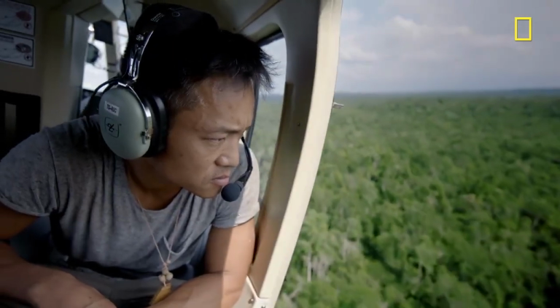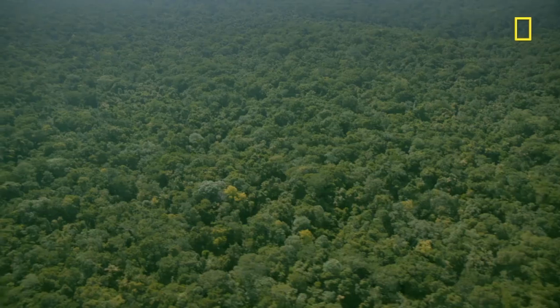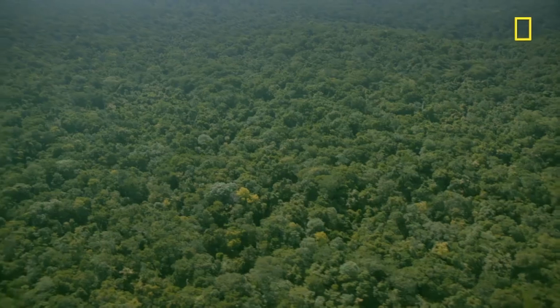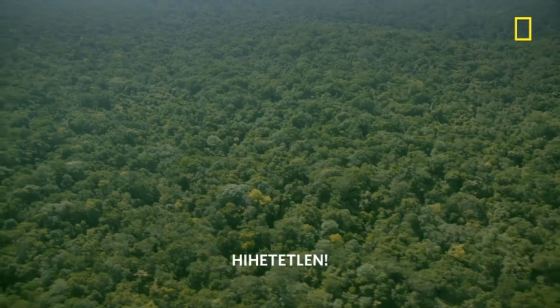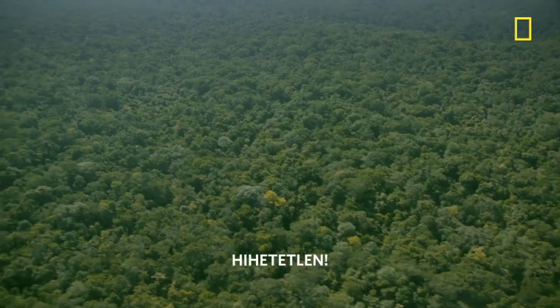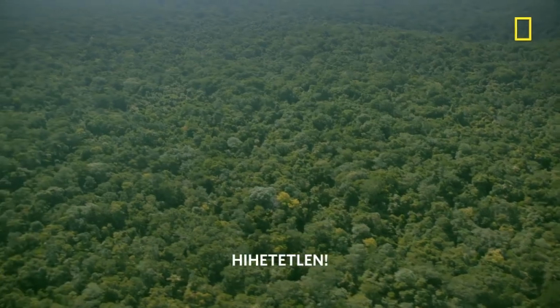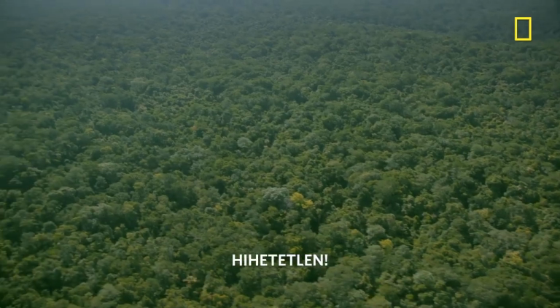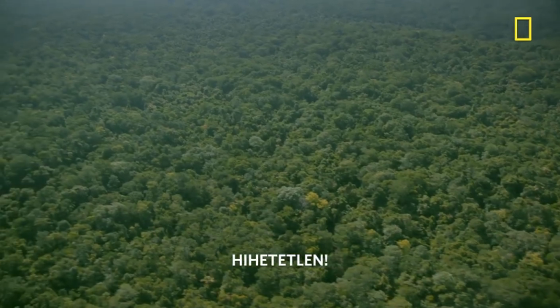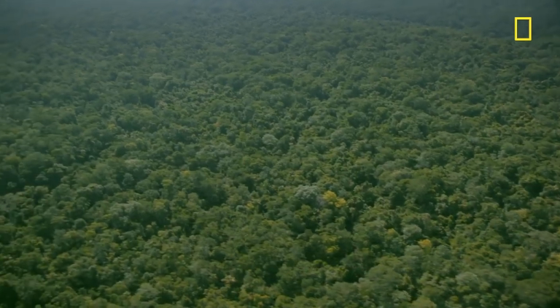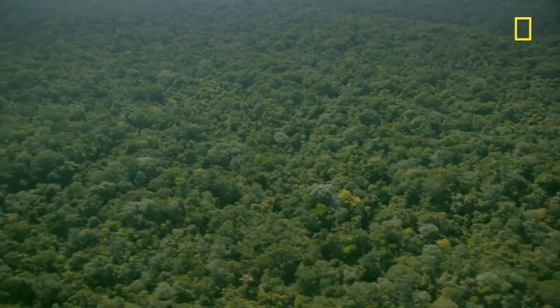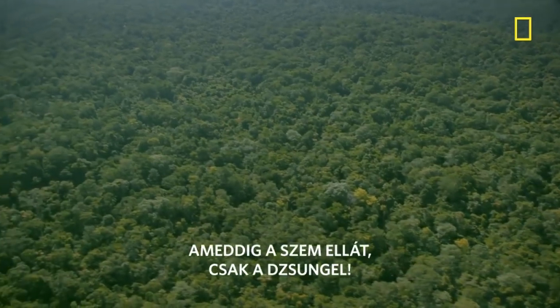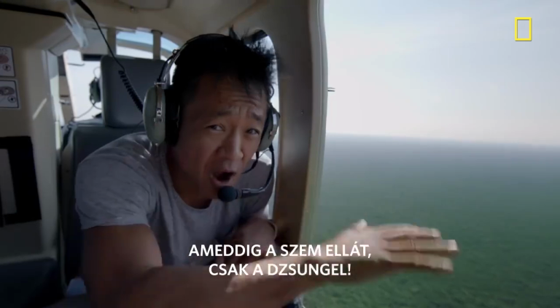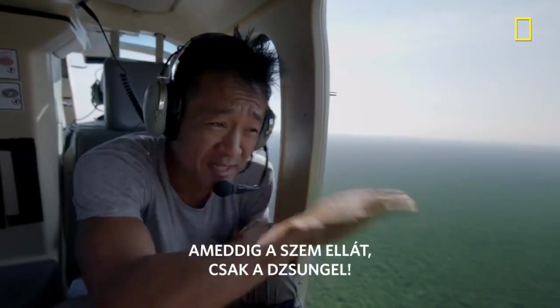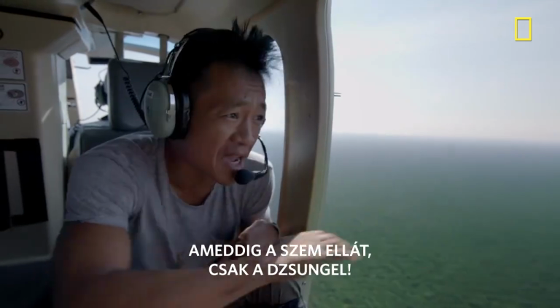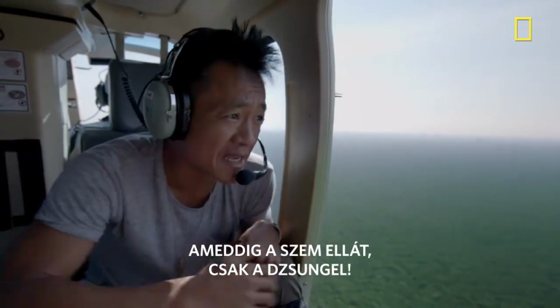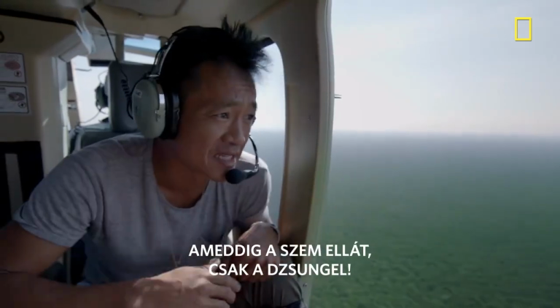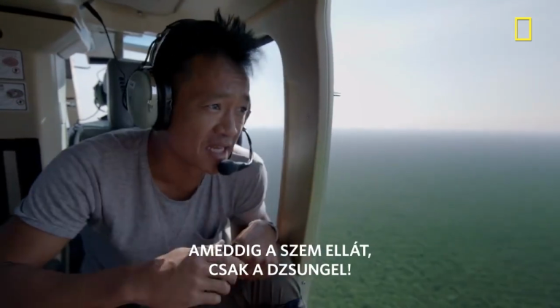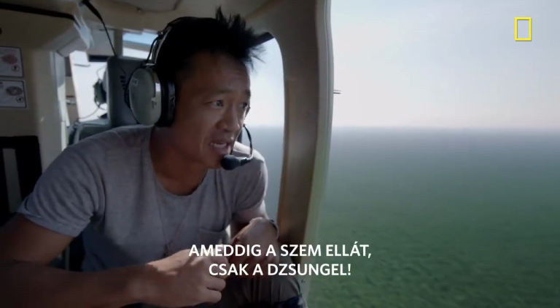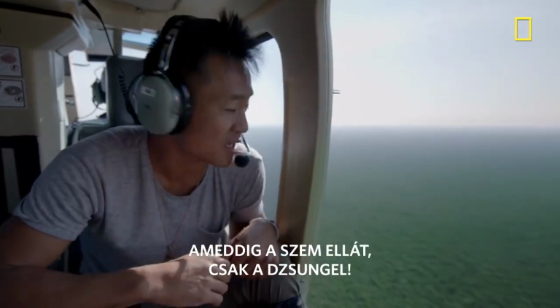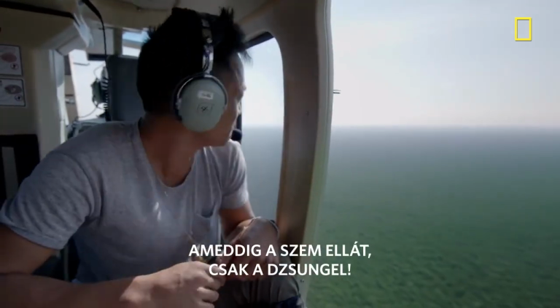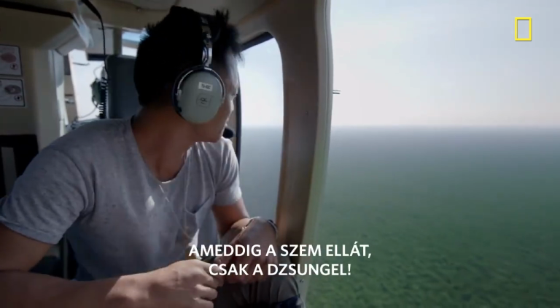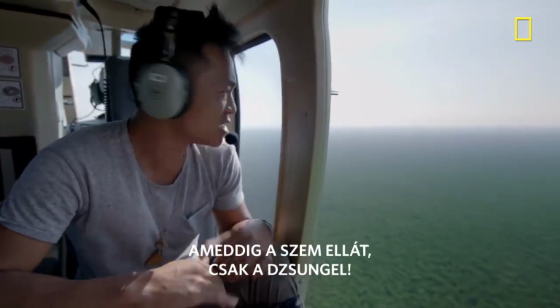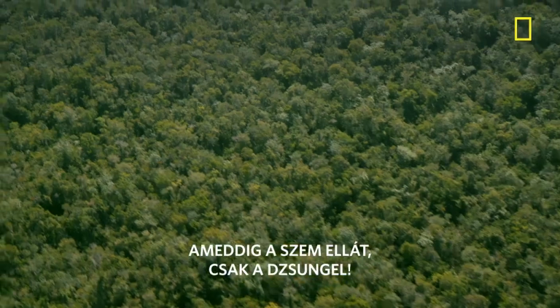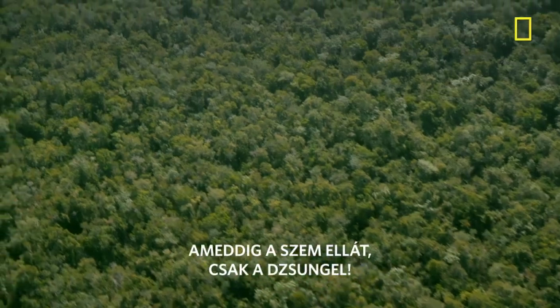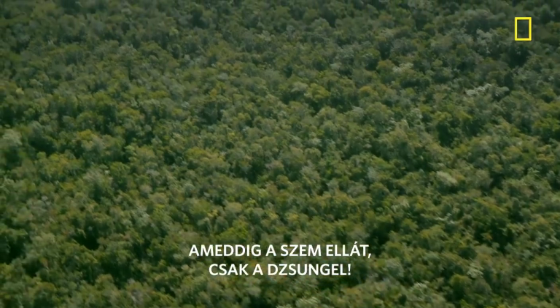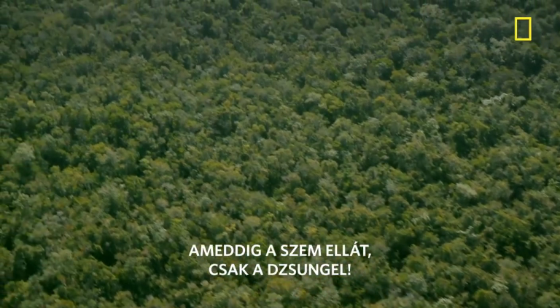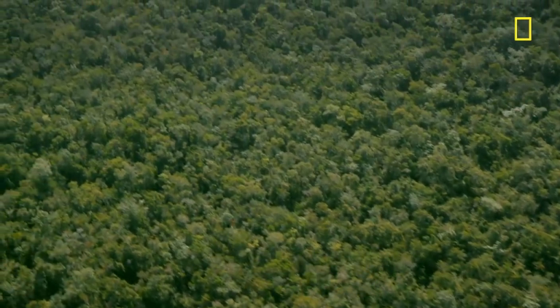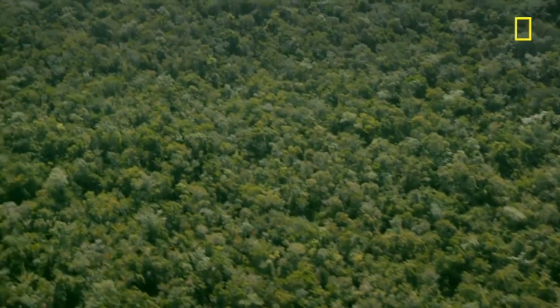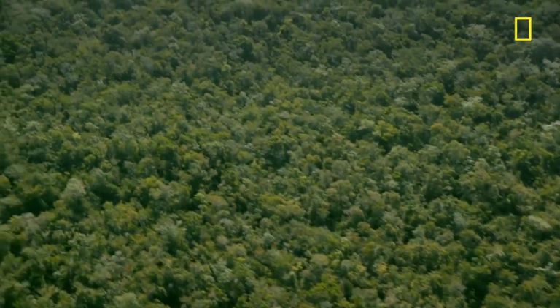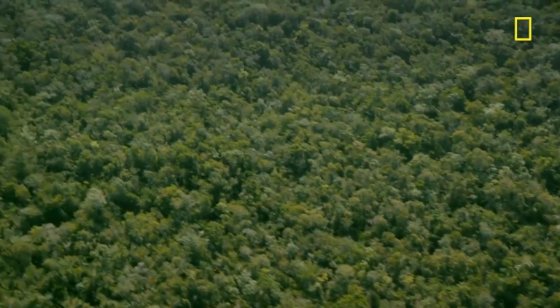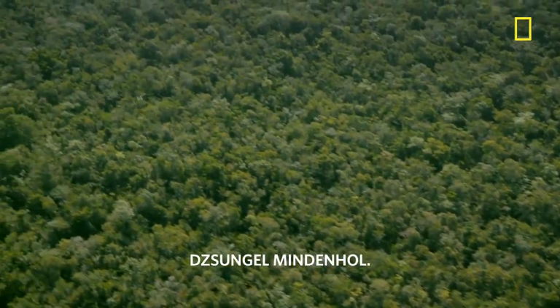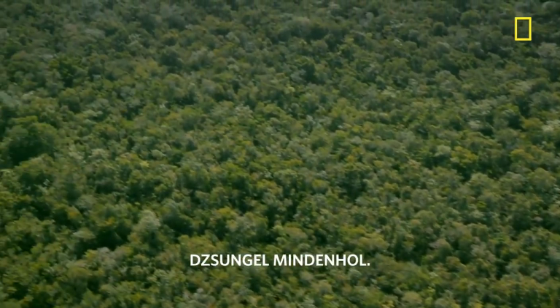It's unbelievable. As far as the eye can see, just jungle, jungle everywhere.